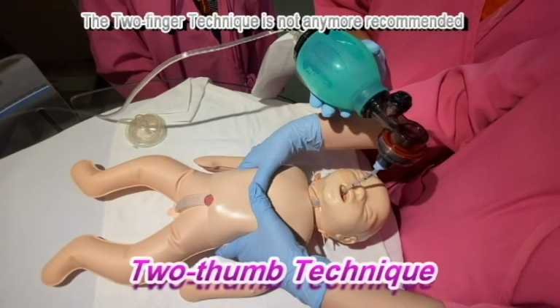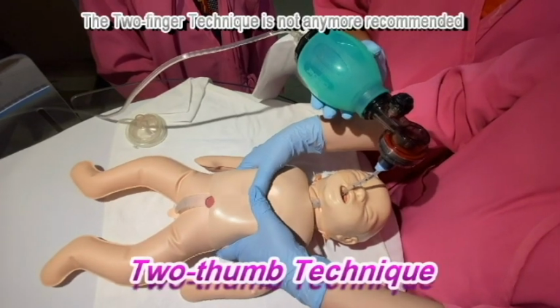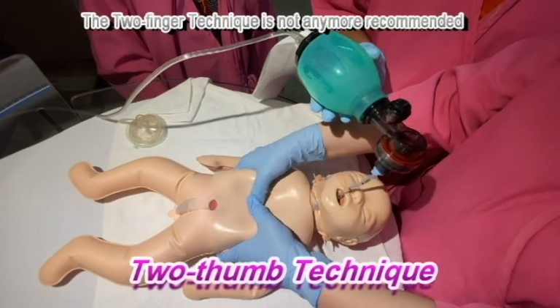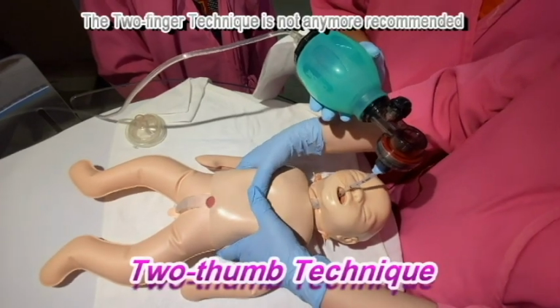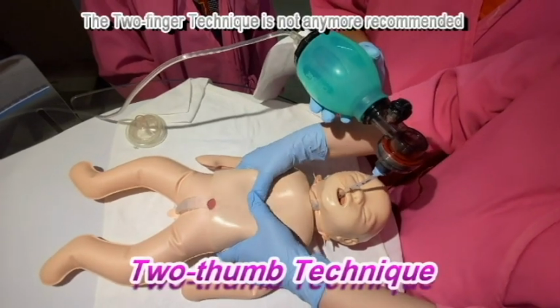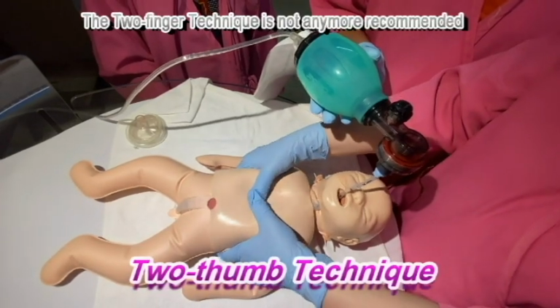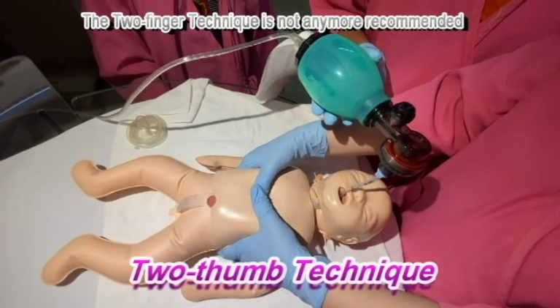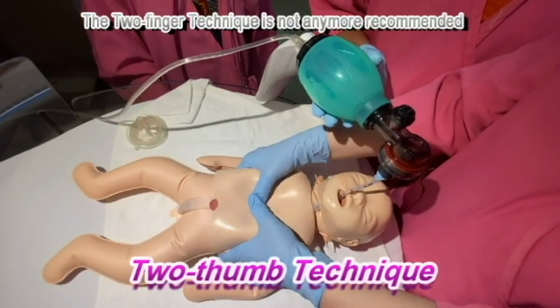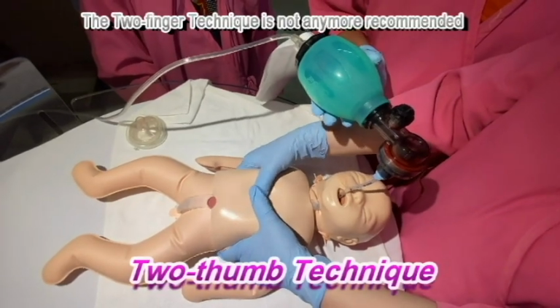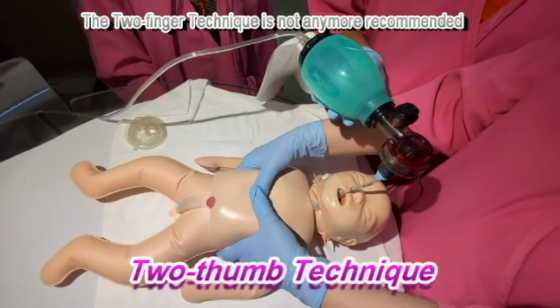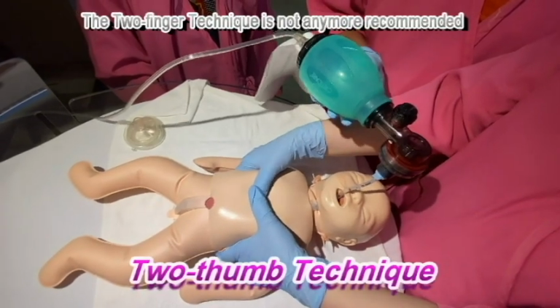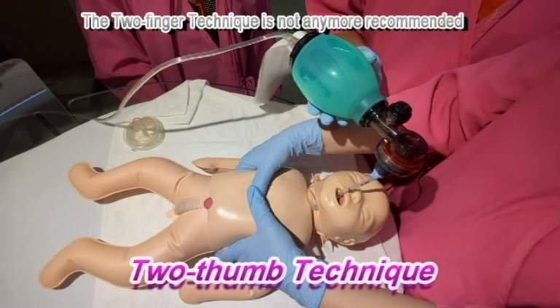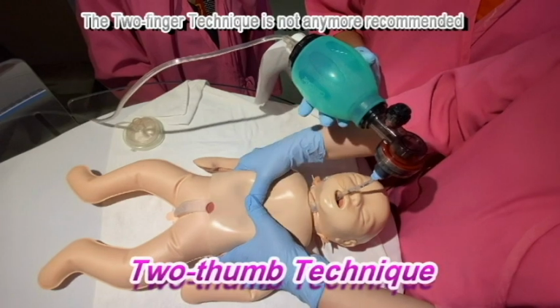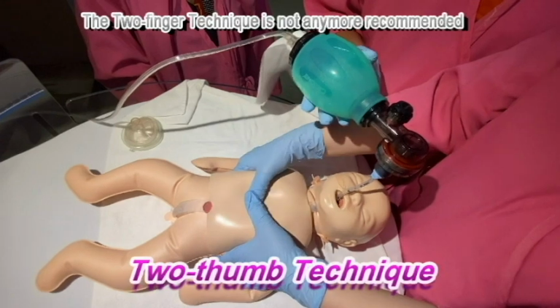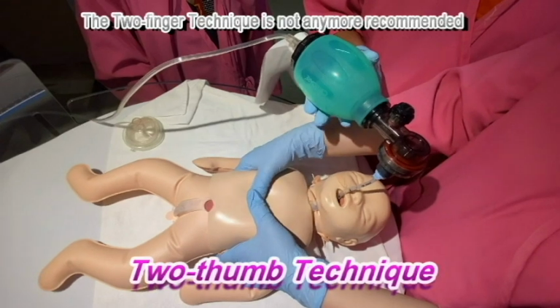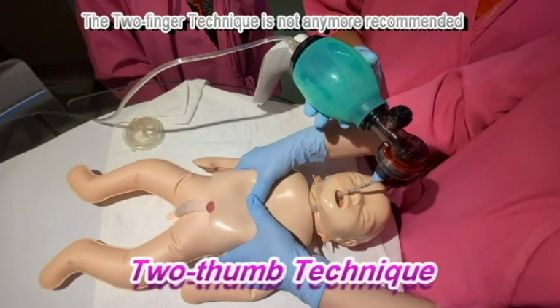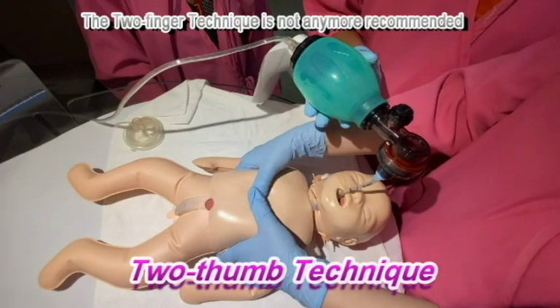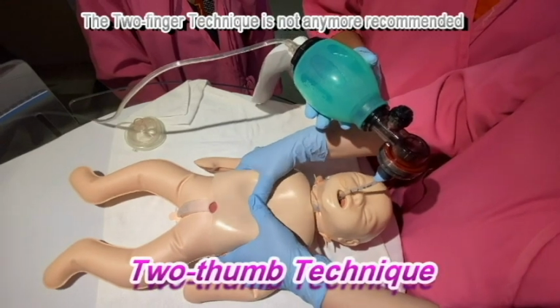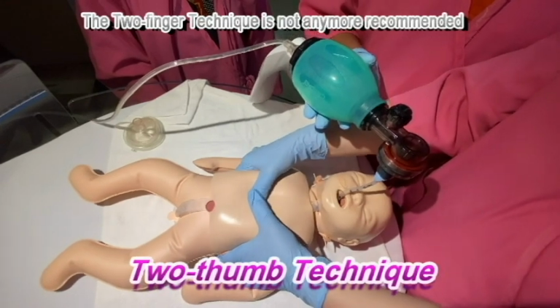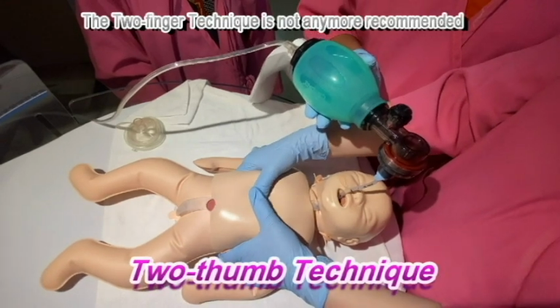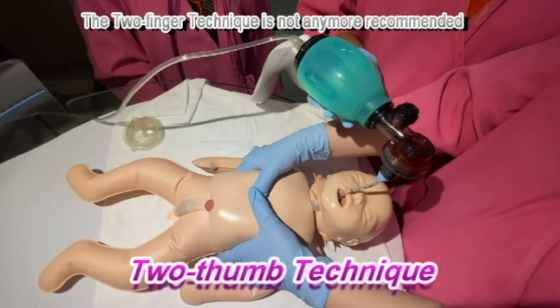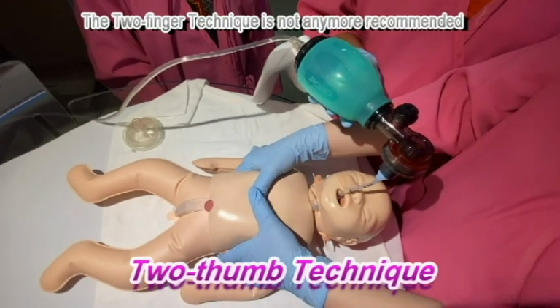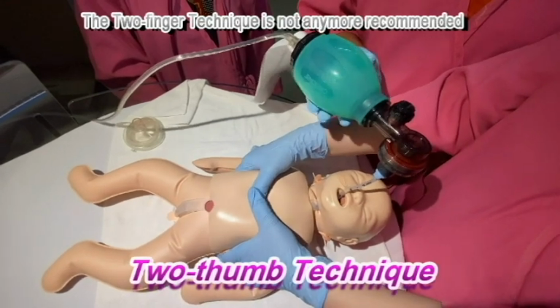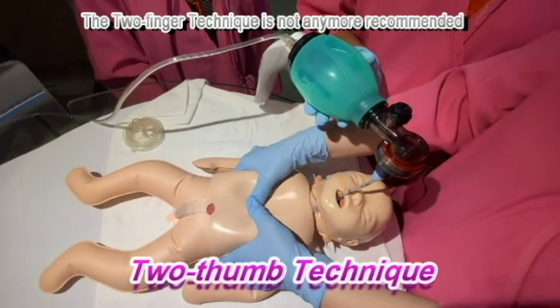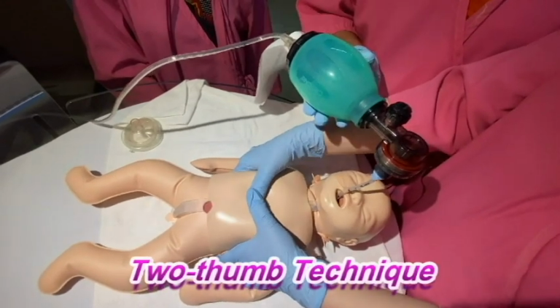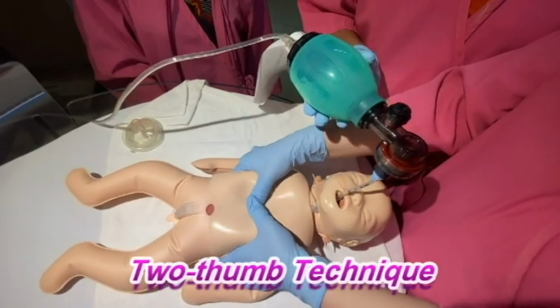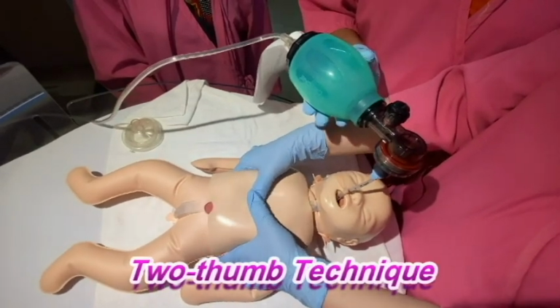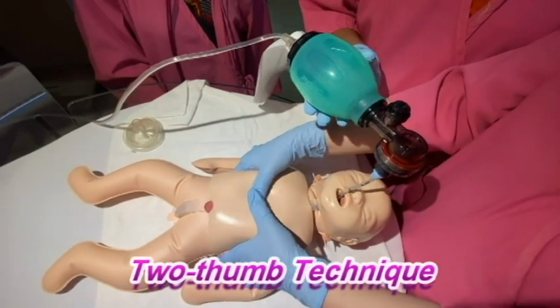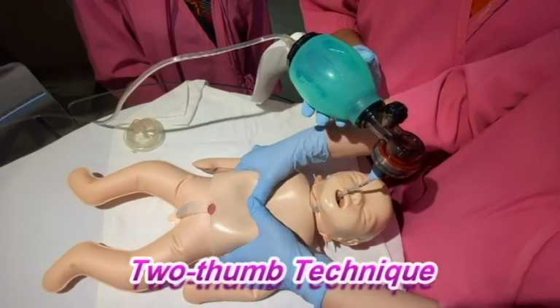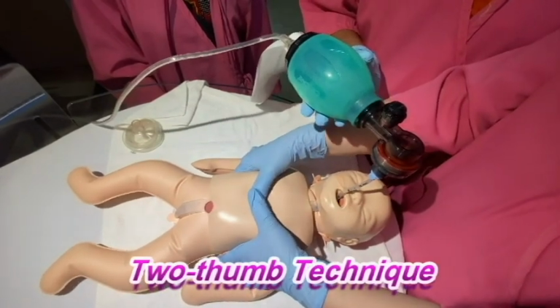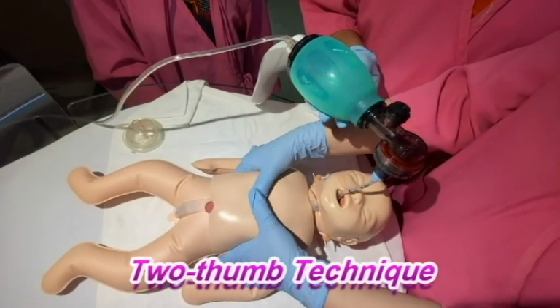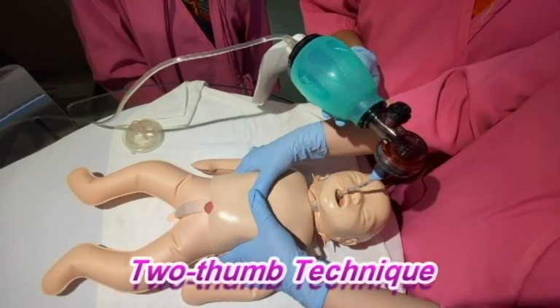Depress the sternum one-third of the anteroposterior diameter of the chest. And one and two and three and breath. And one and two and three and breath. And one and two and three and breath.